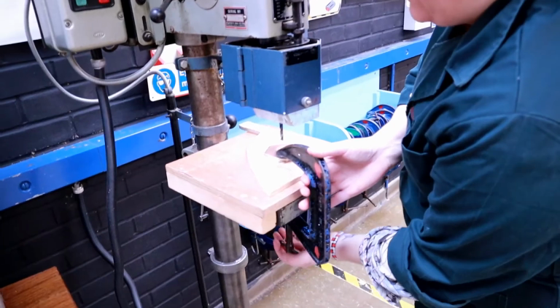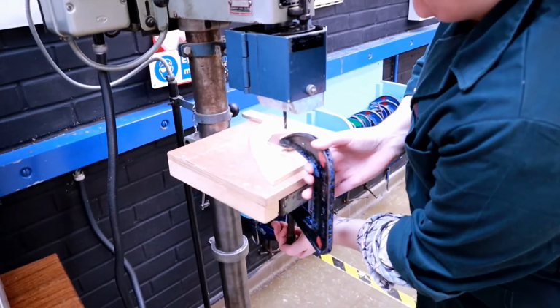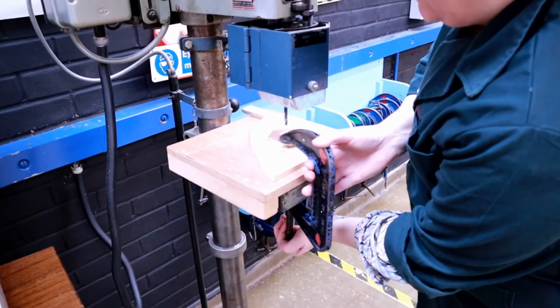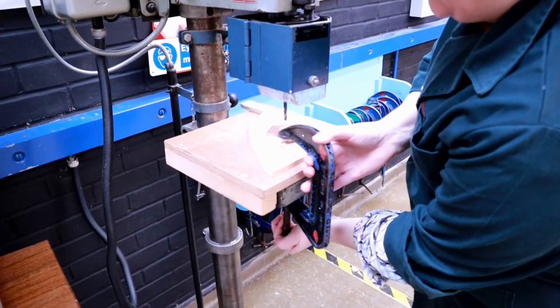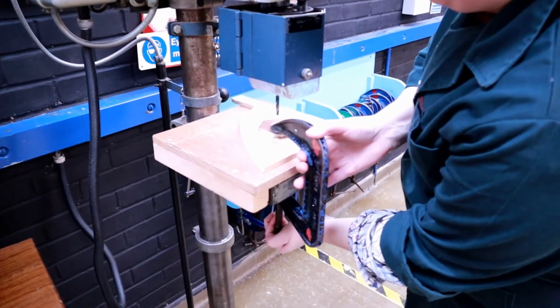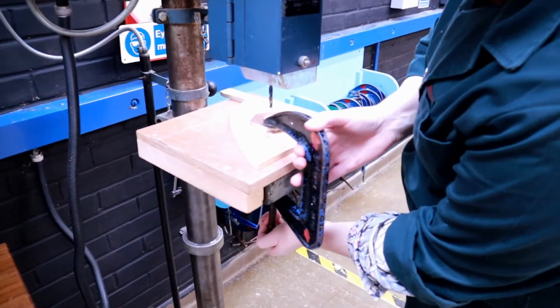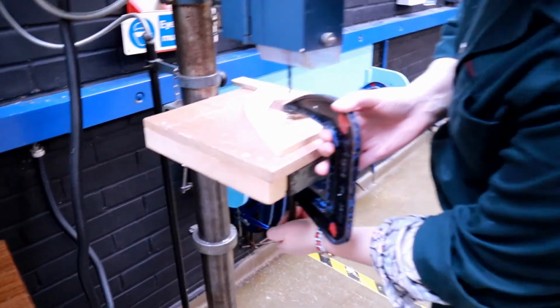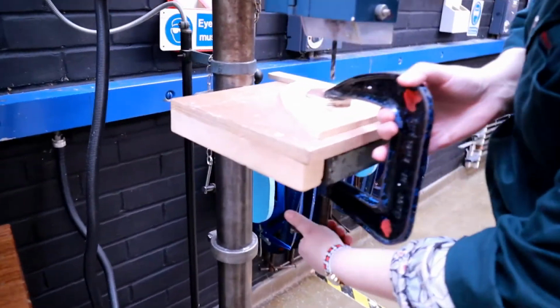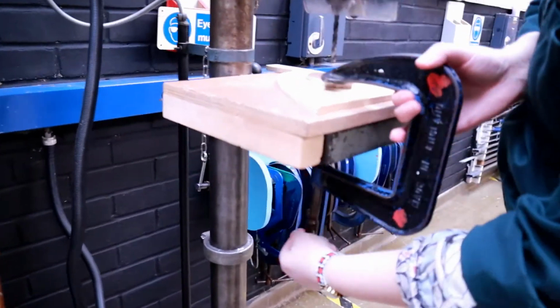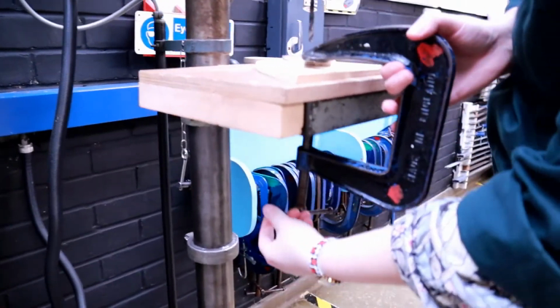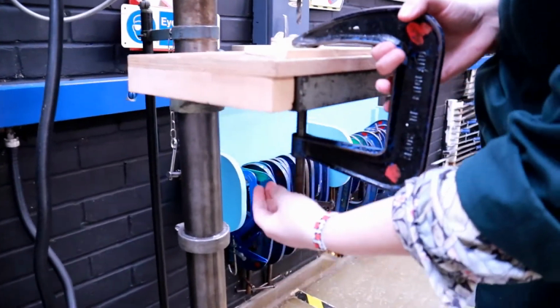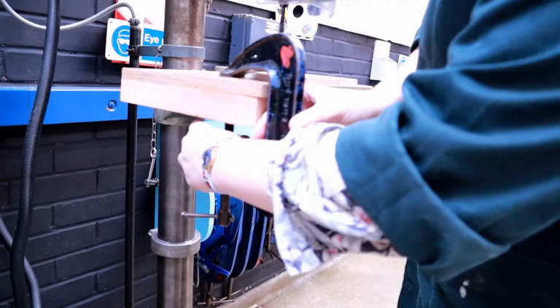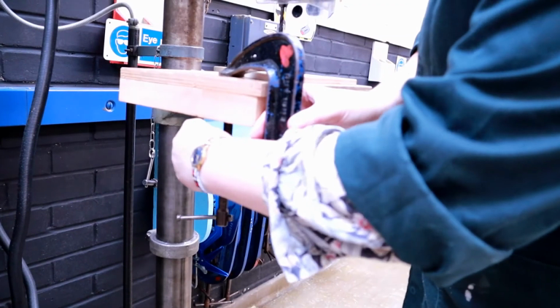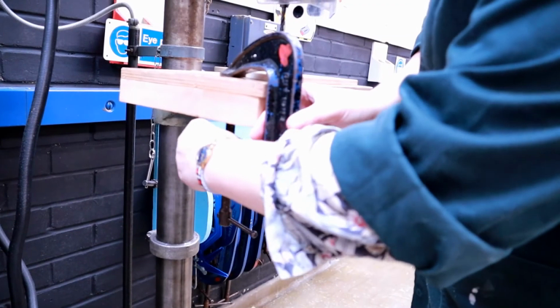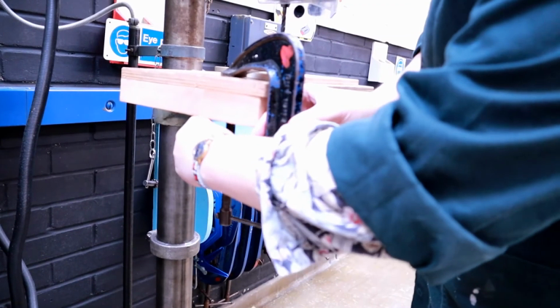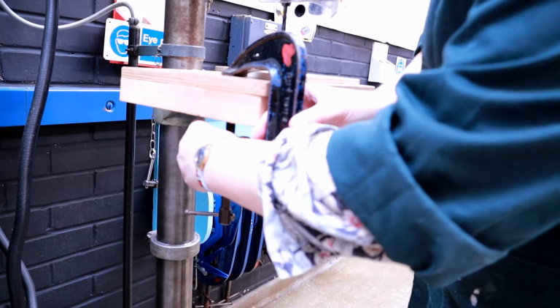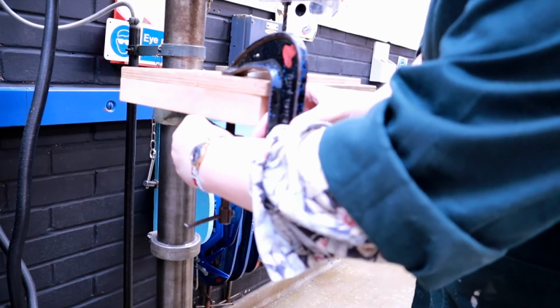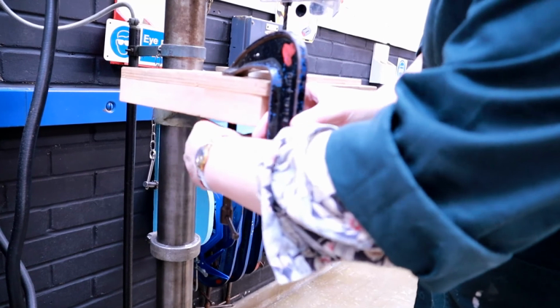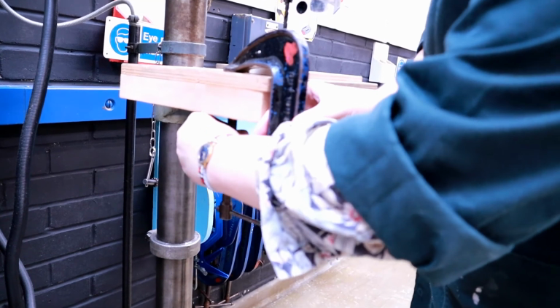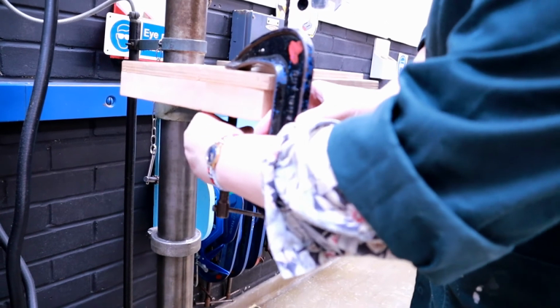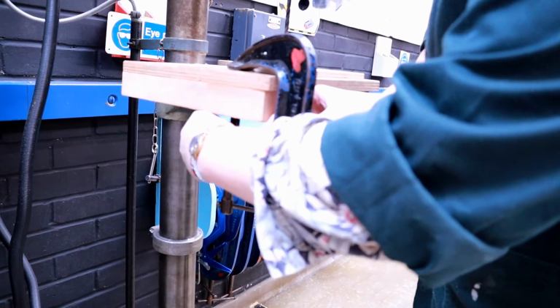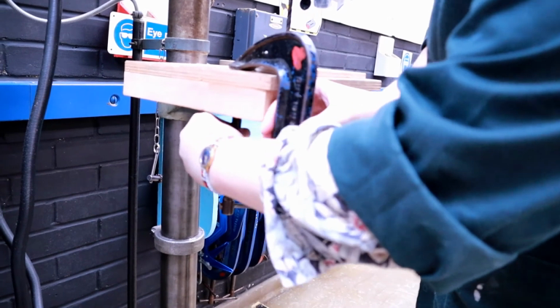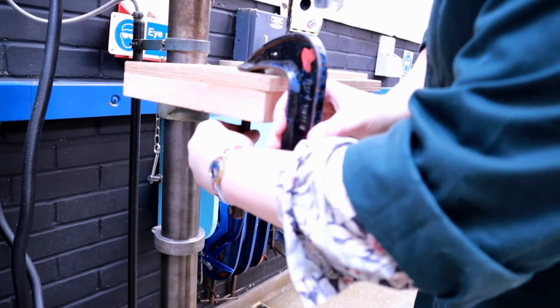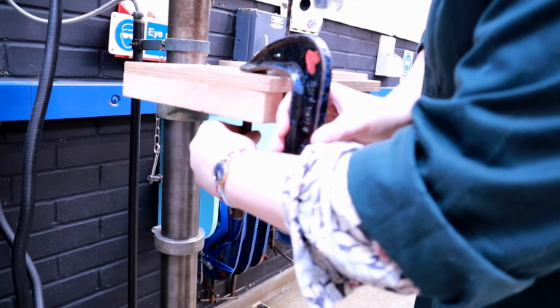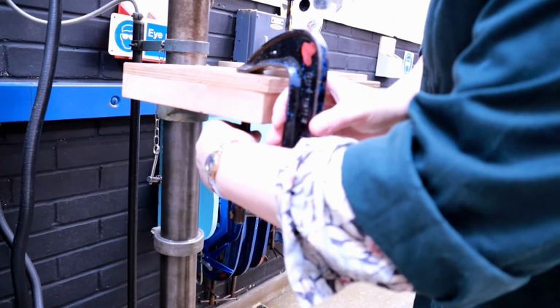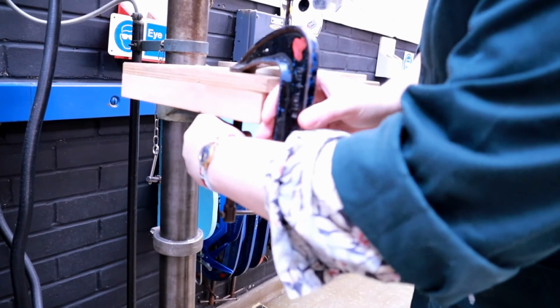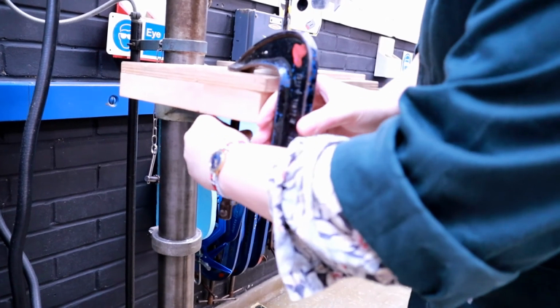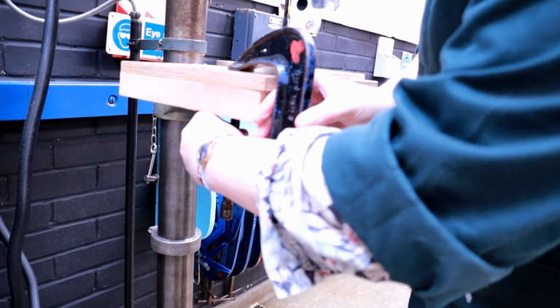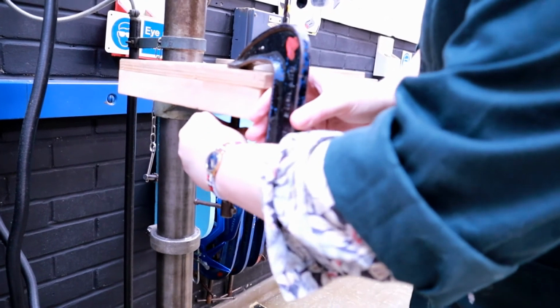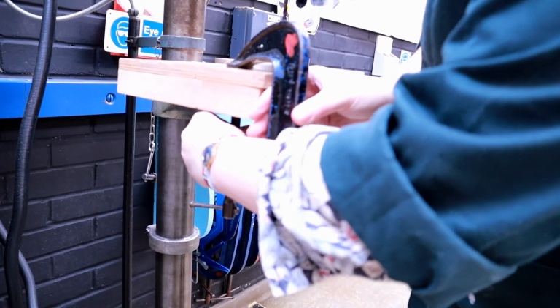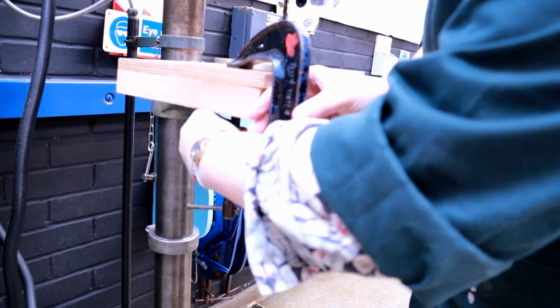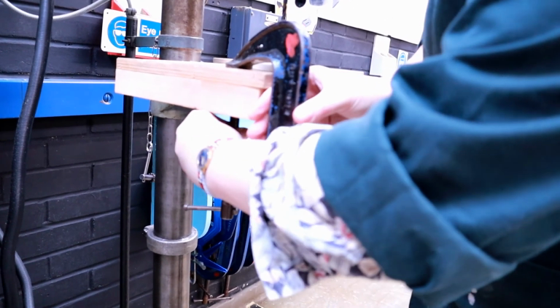Unclamp your work, but make sure you secure the clamp back on the table so it doesn't accidentally fall off and land on someone's foot.